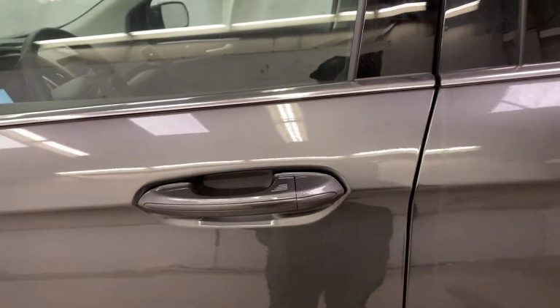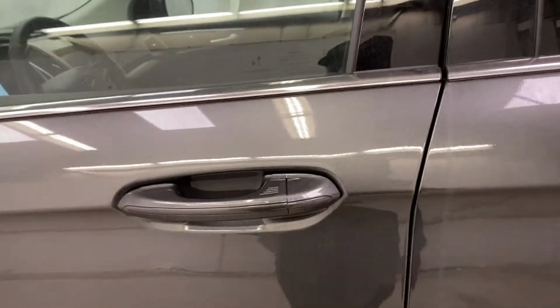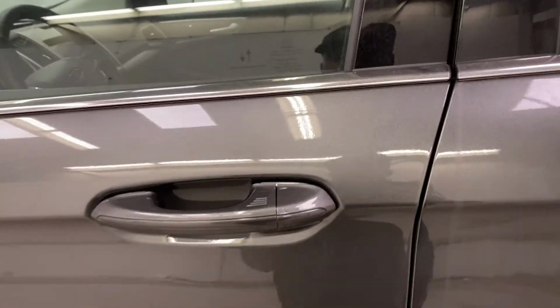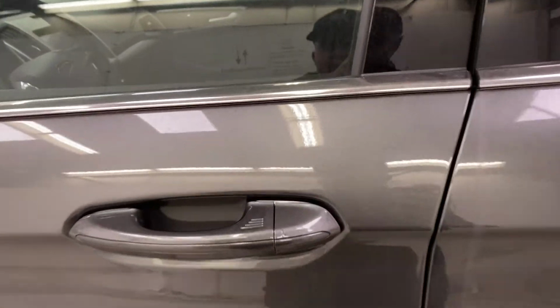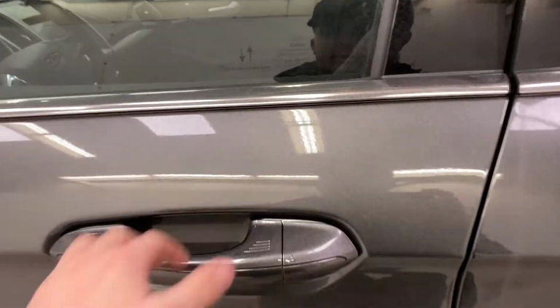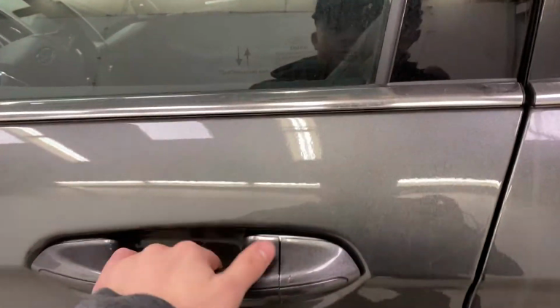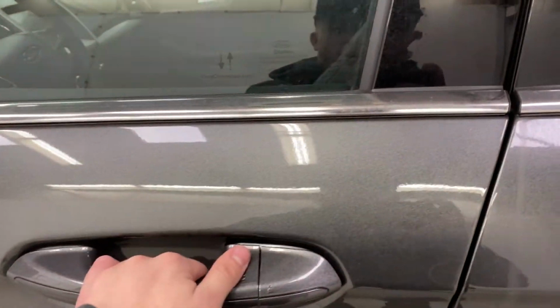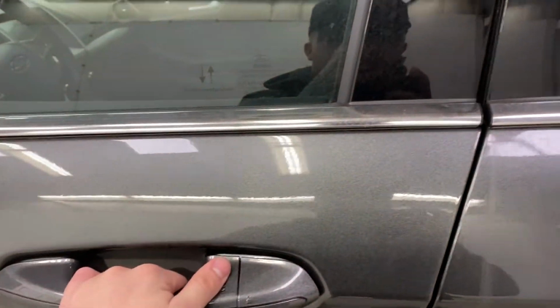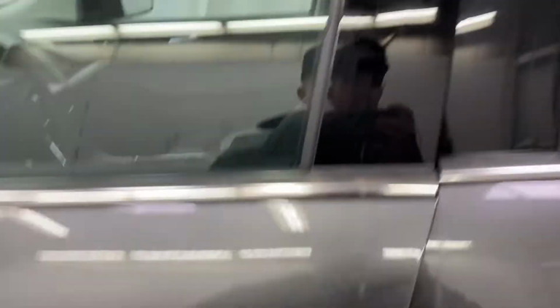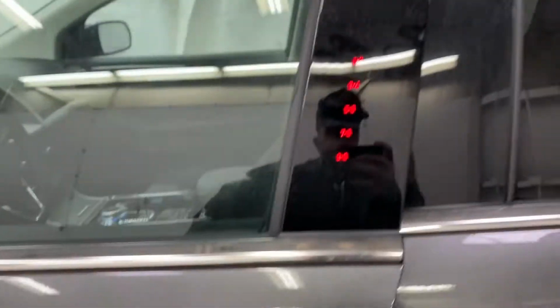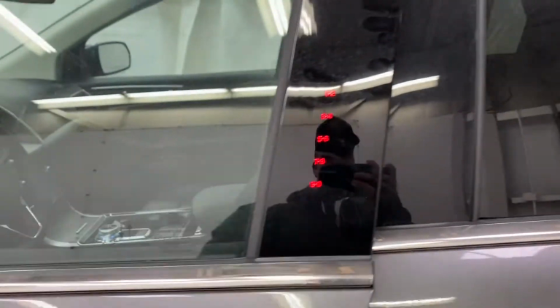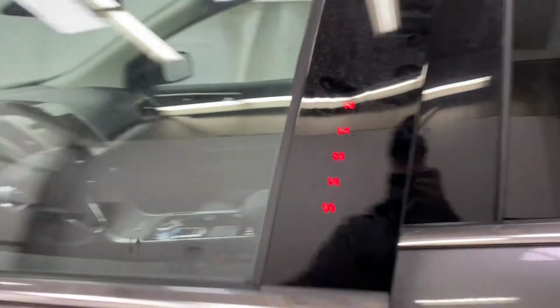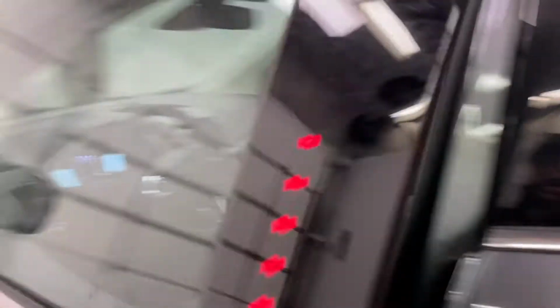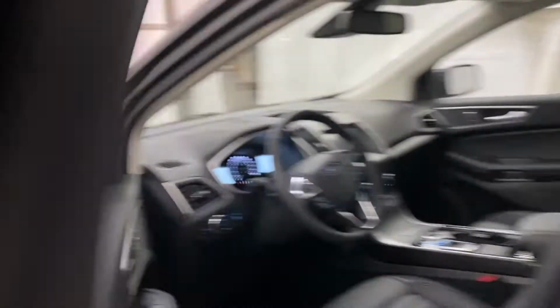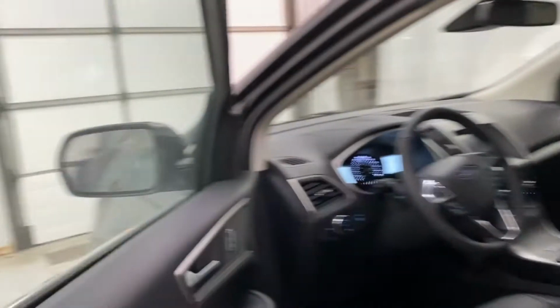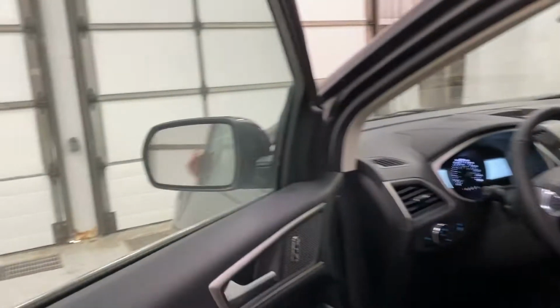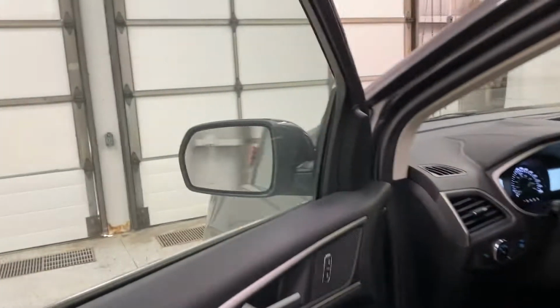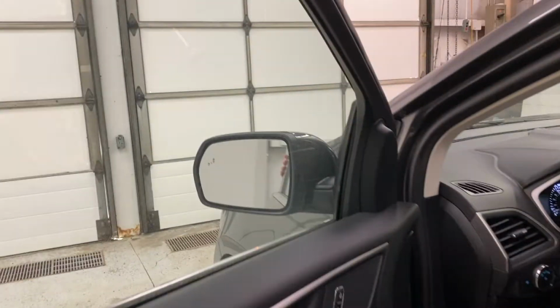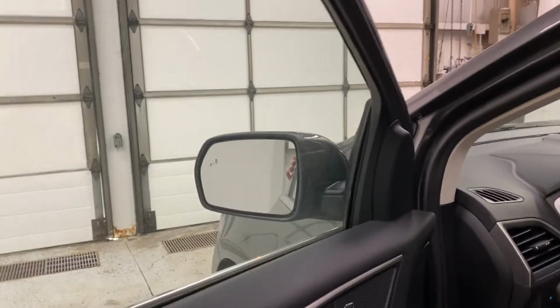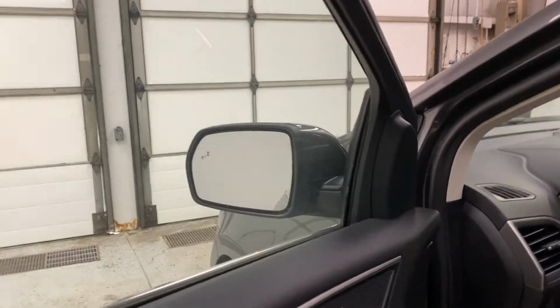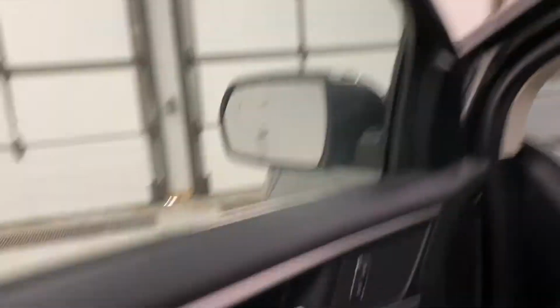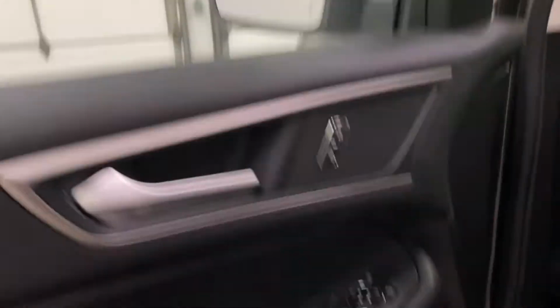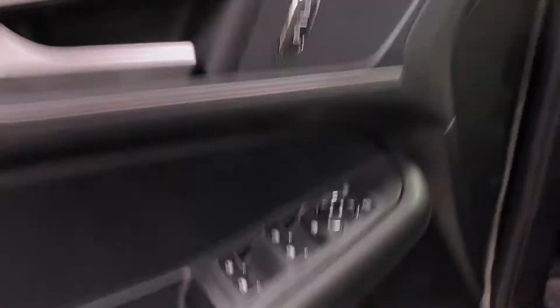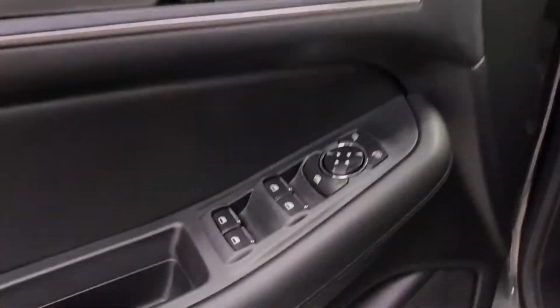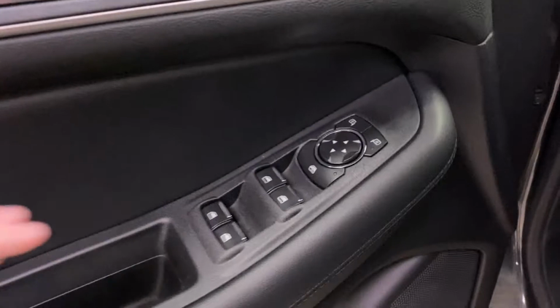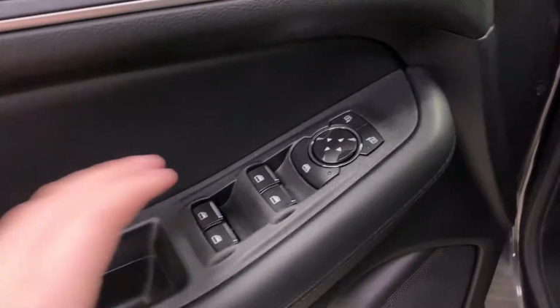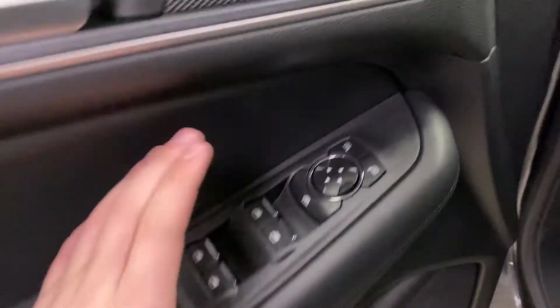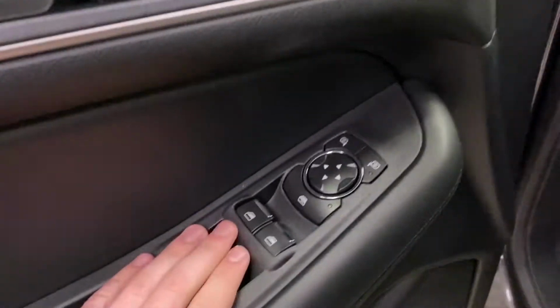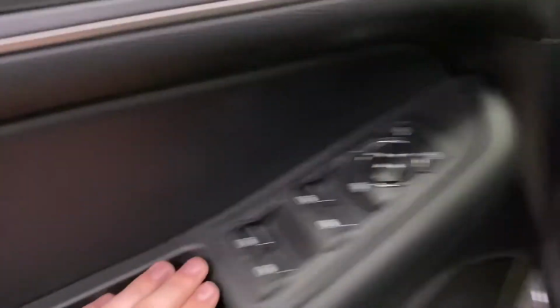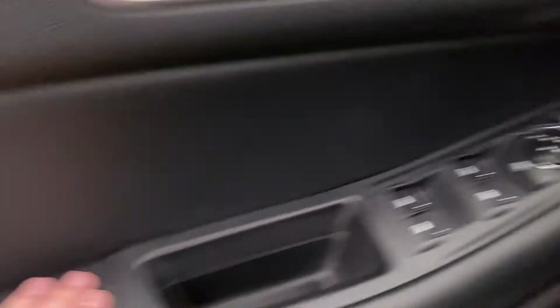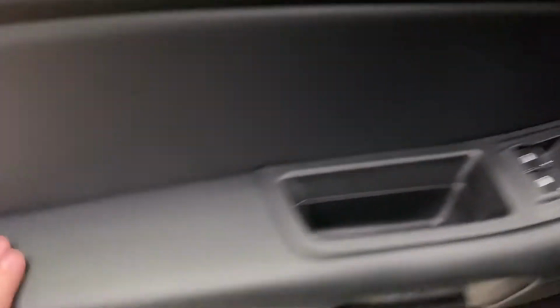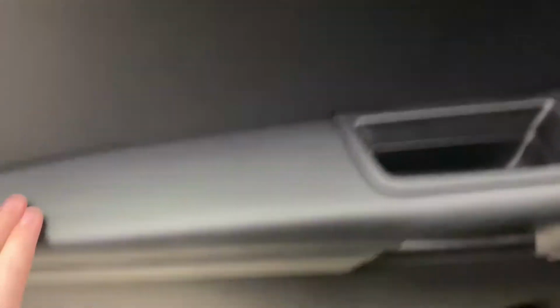You've got intelligent access door handles, remote entry keypad, and blind spot on the mirrors. You've also got your power window controls on the inside here.